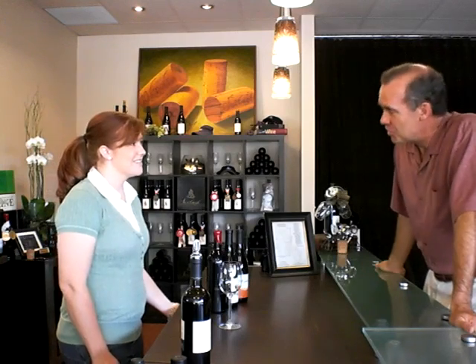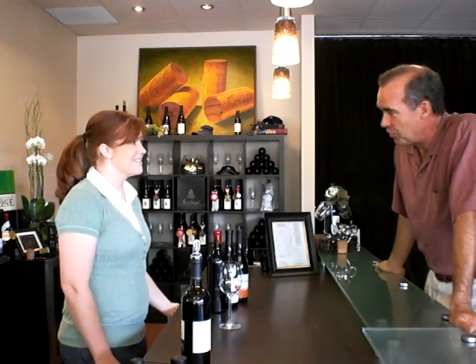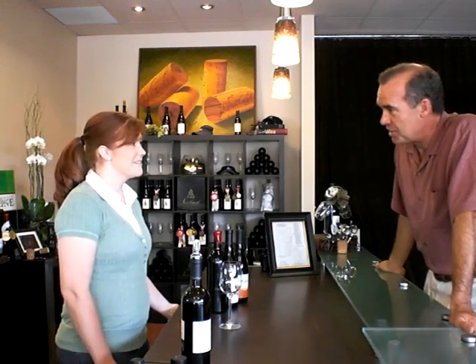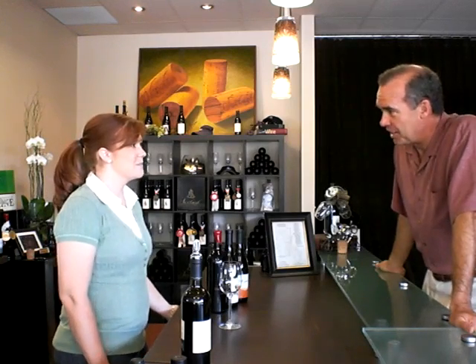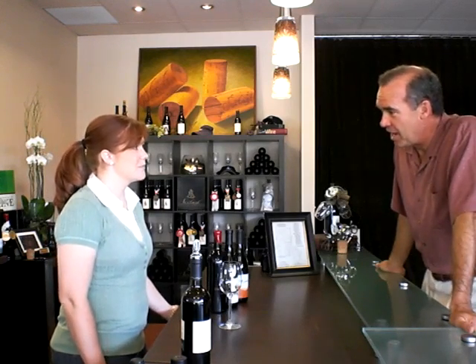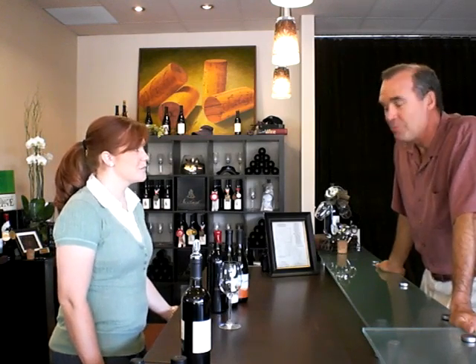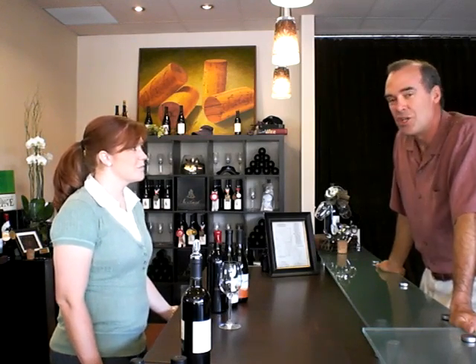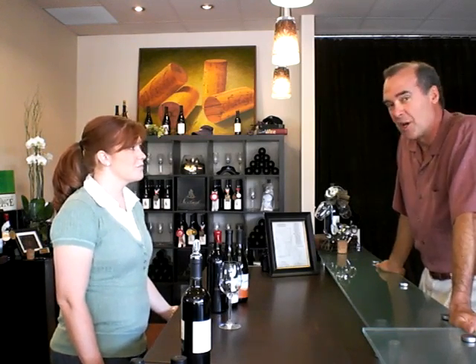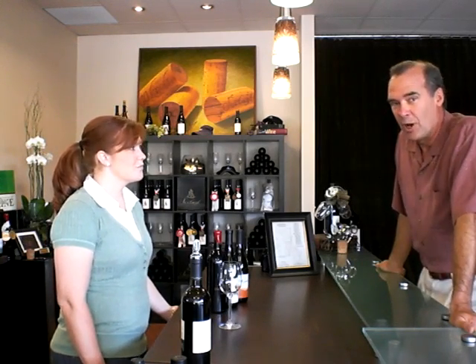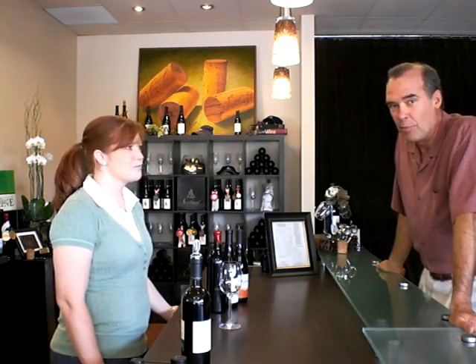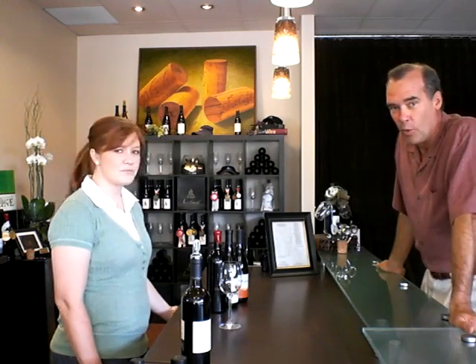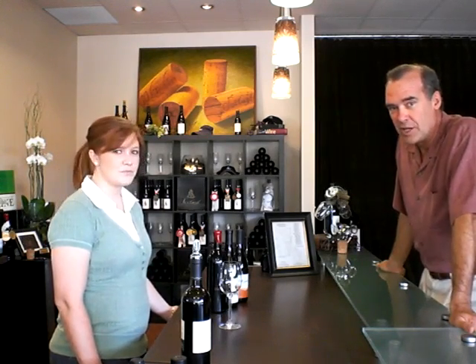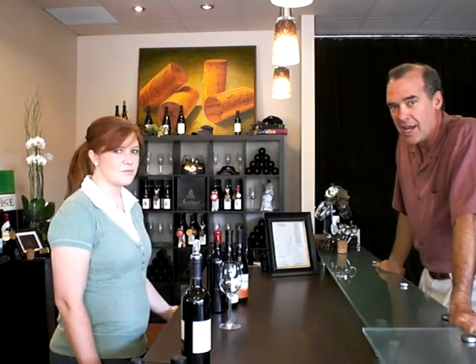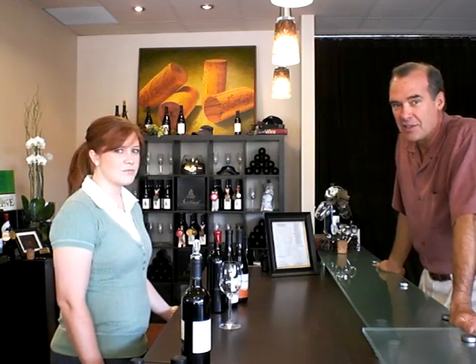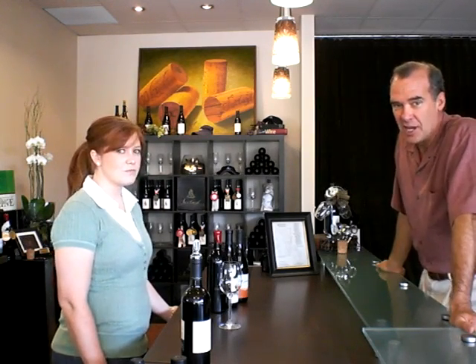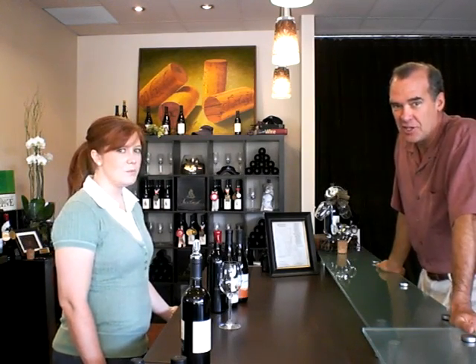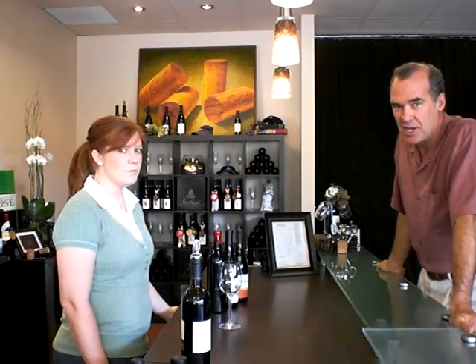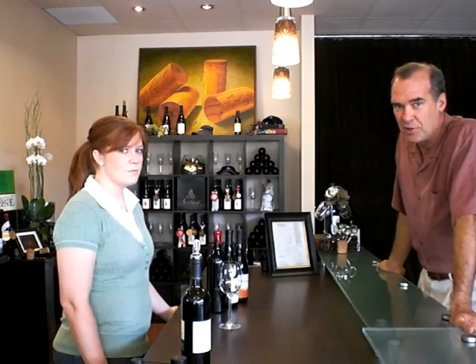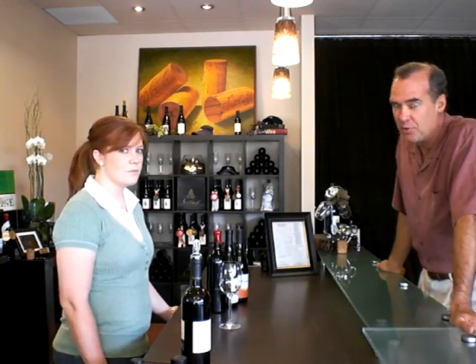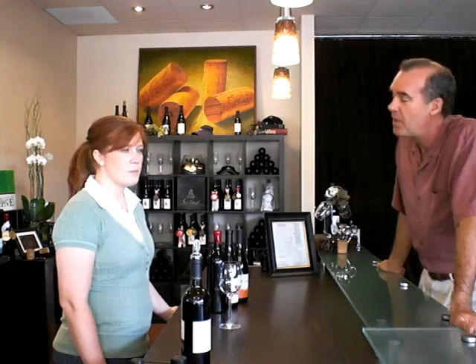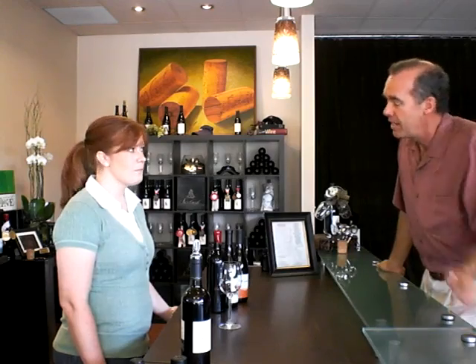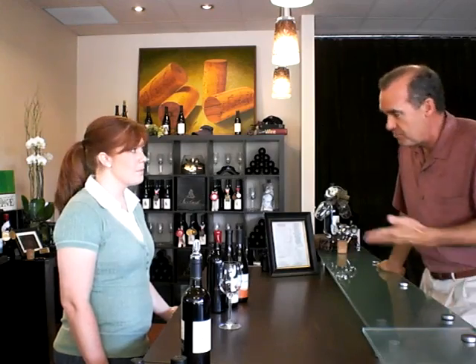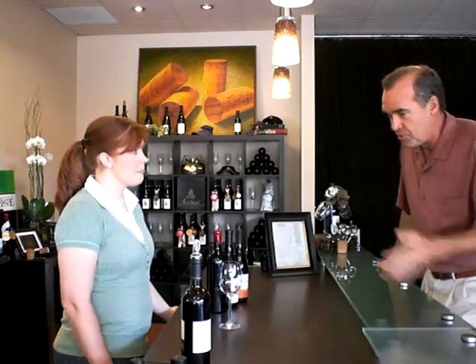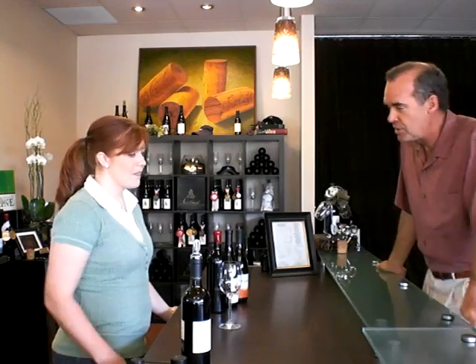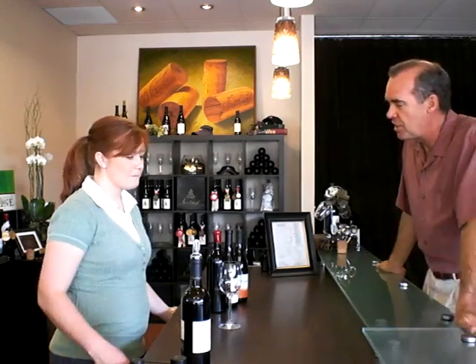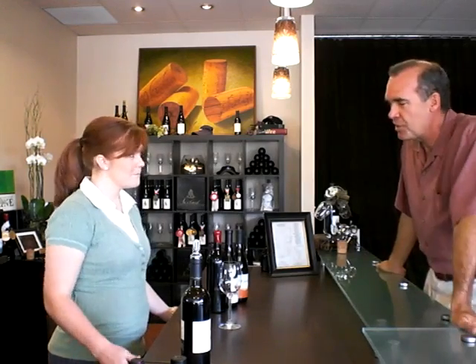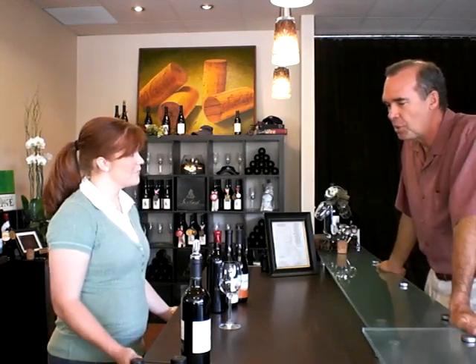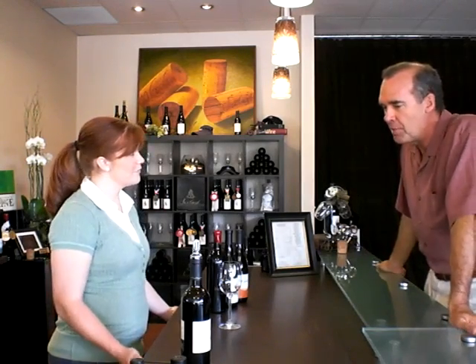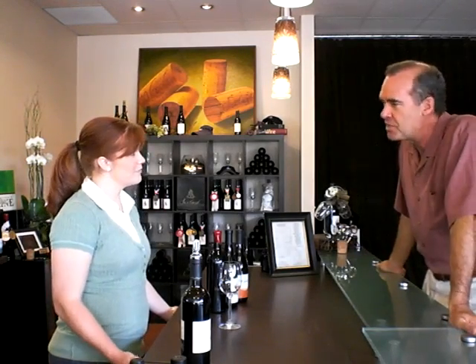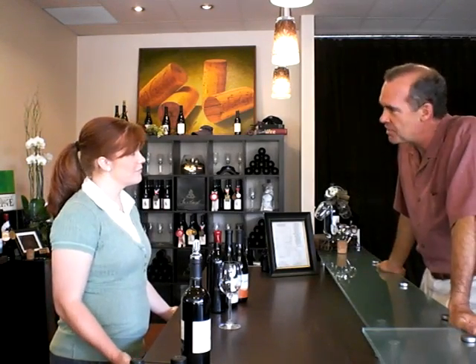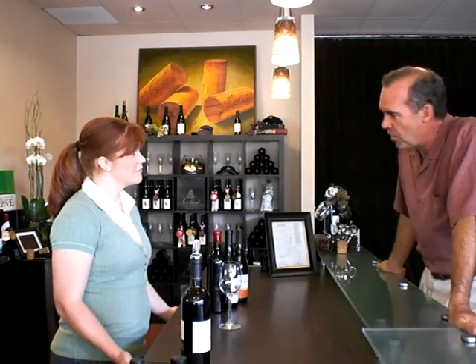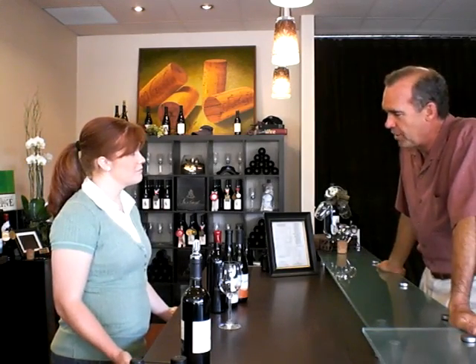This is Teresa De La Gana. She's going to be our pourer today at the Sexton Tasting Room. Teresa, tell us a little bit about Sexton Winery.